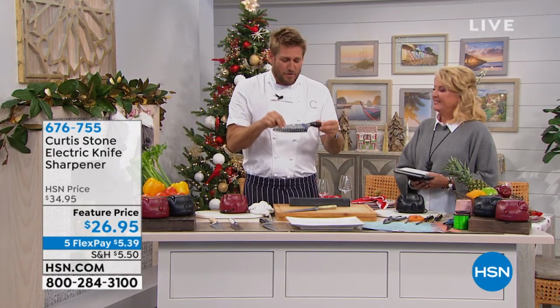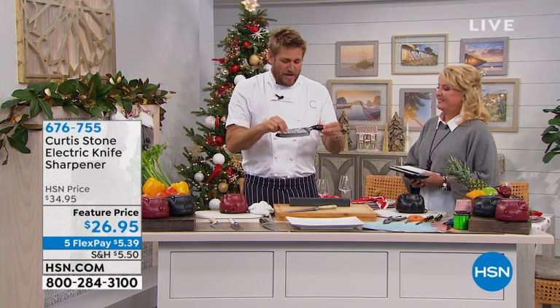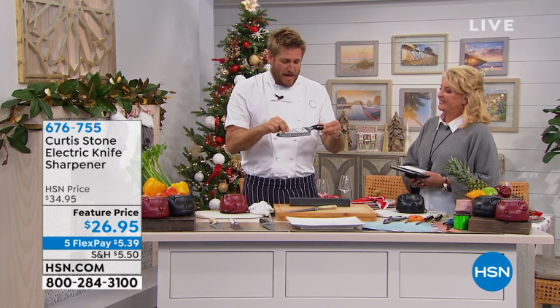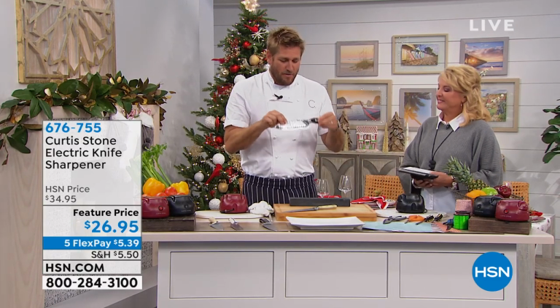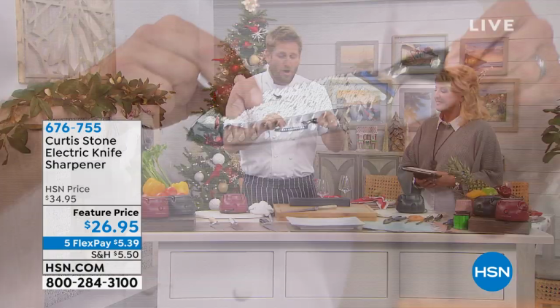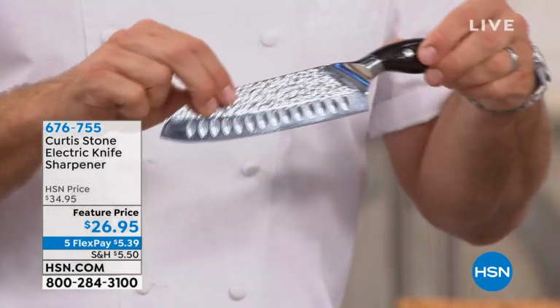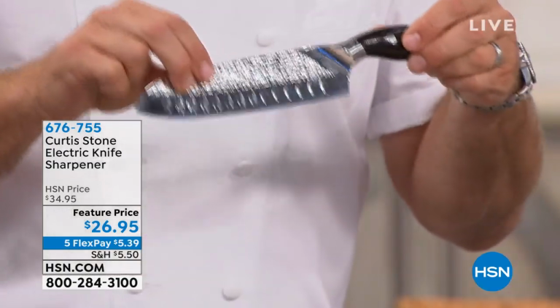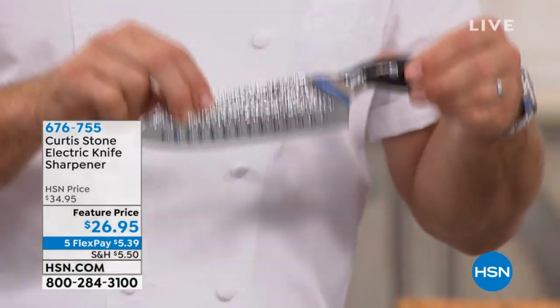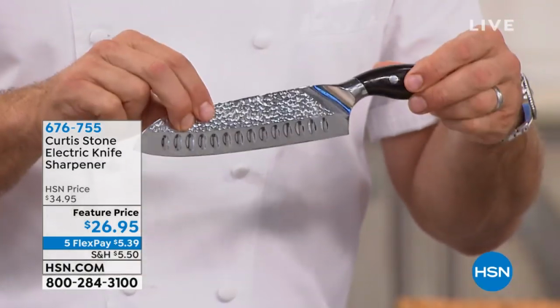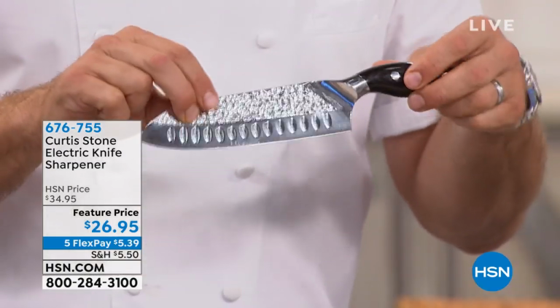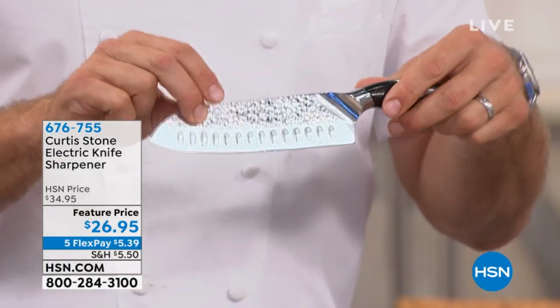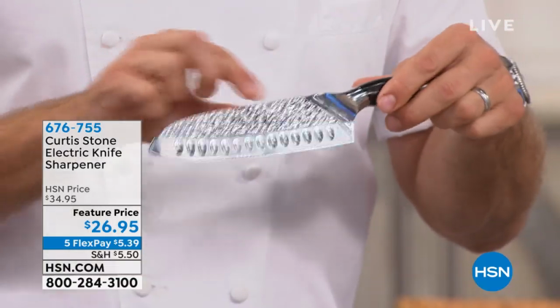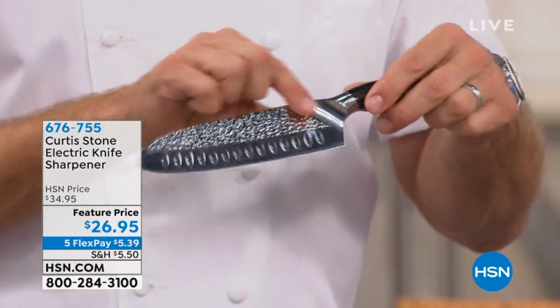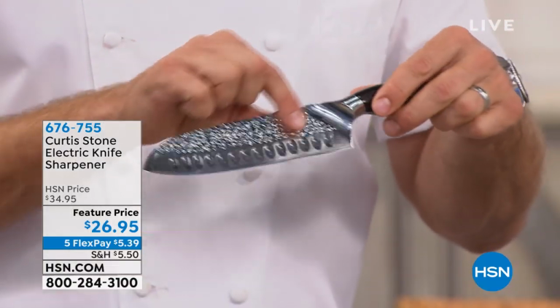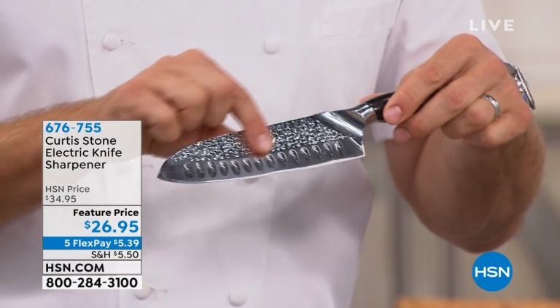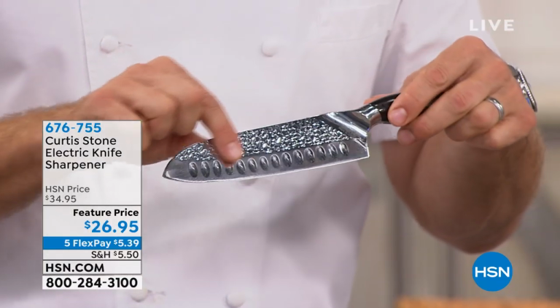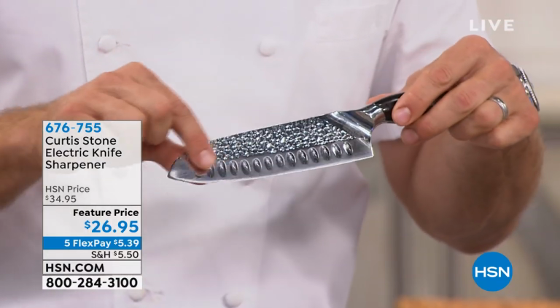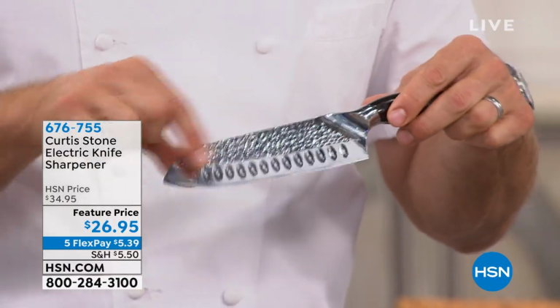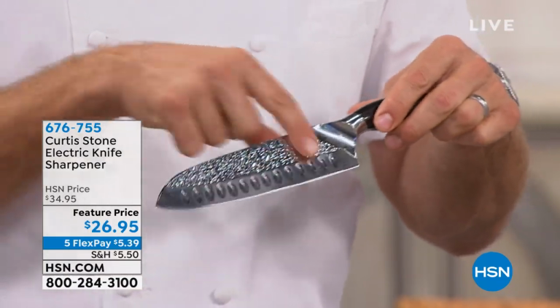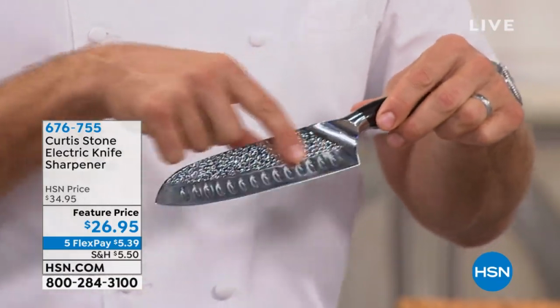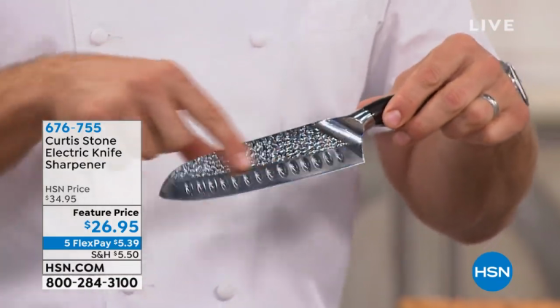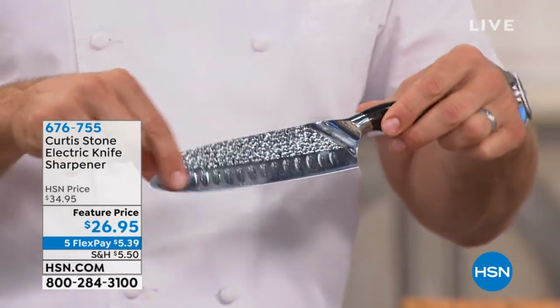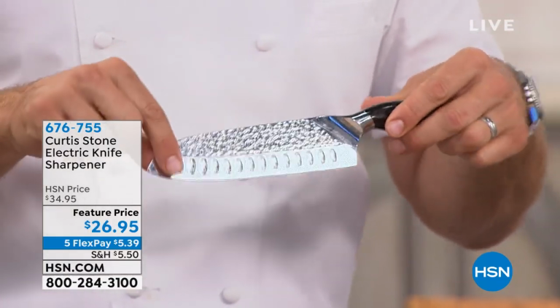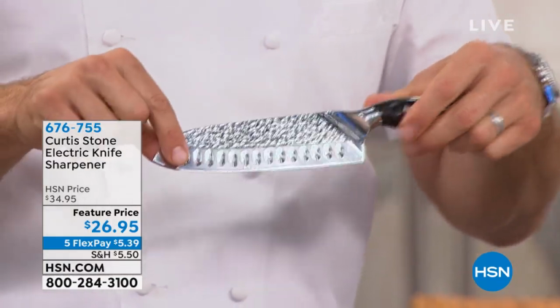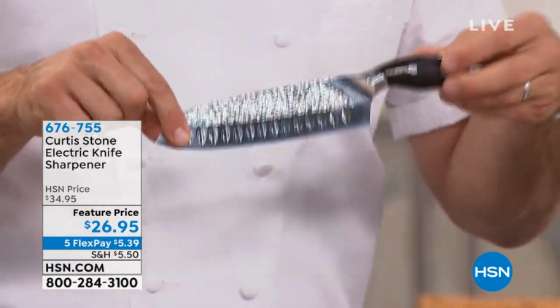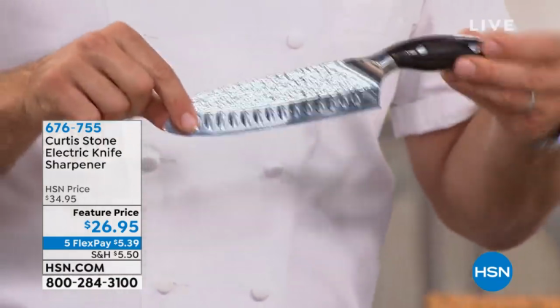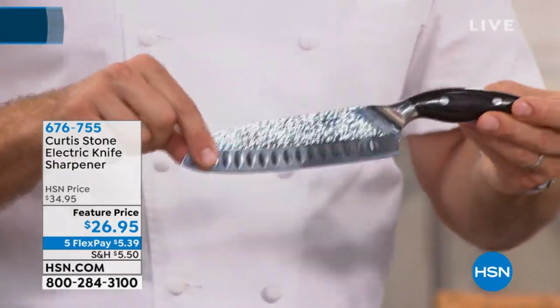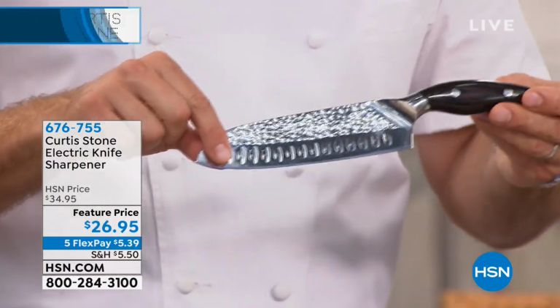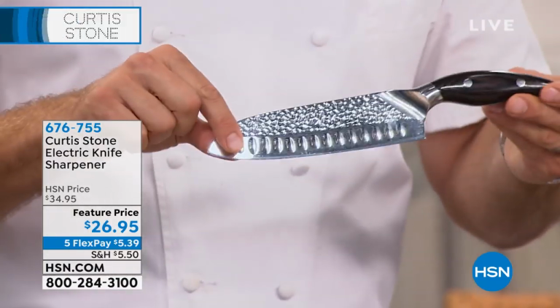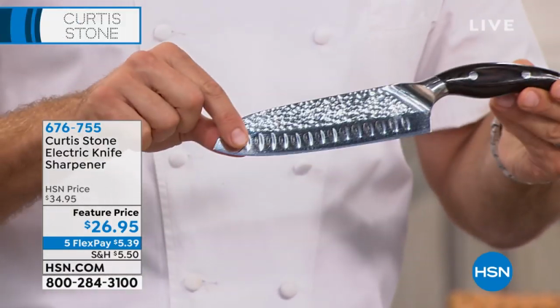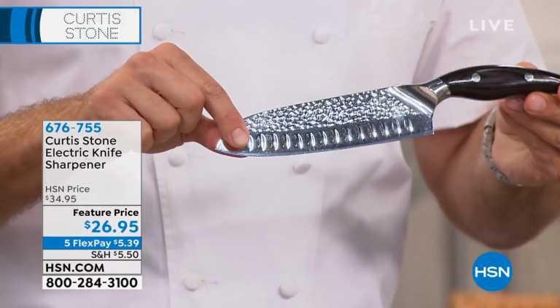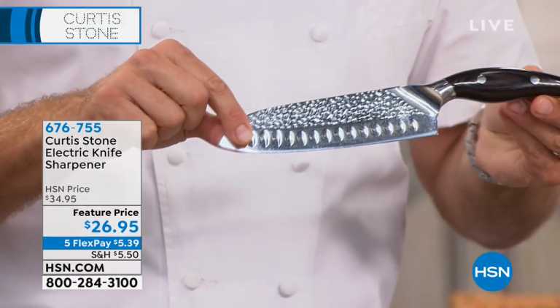So here we are. I'm holding my beautiful brand new Santoku knife, hammered finish. It's absolutely gorgeous.